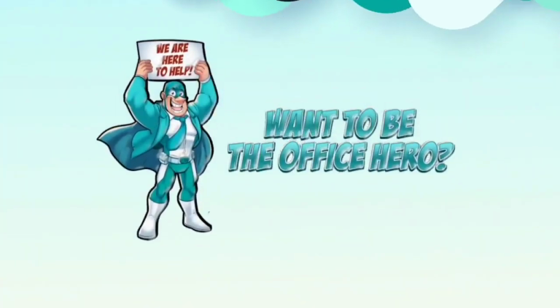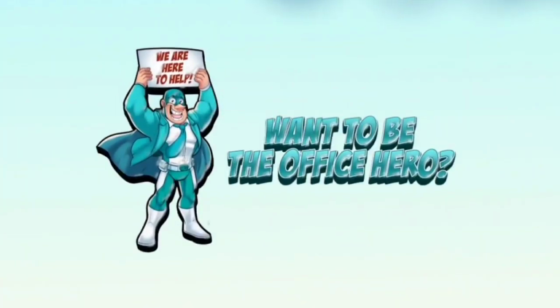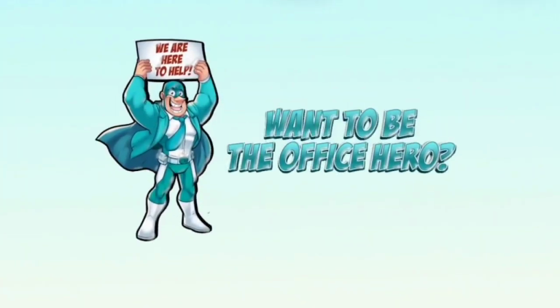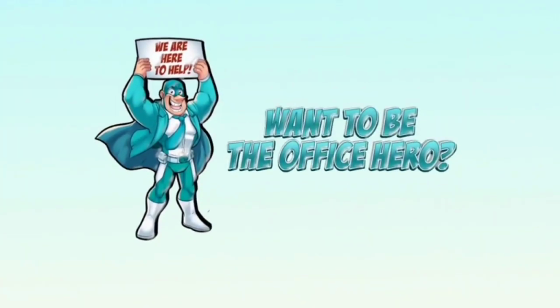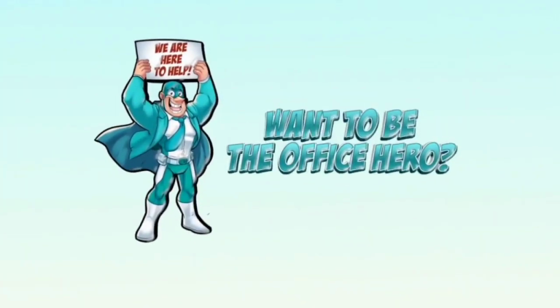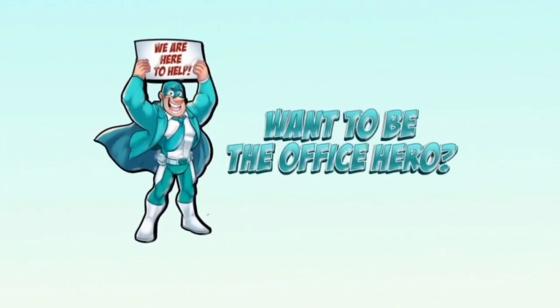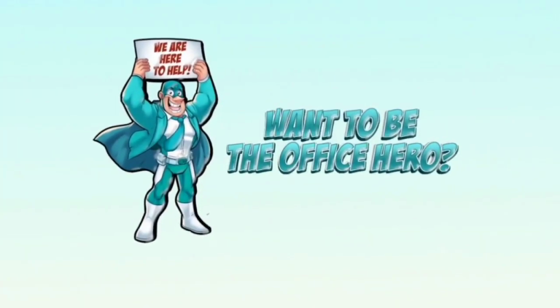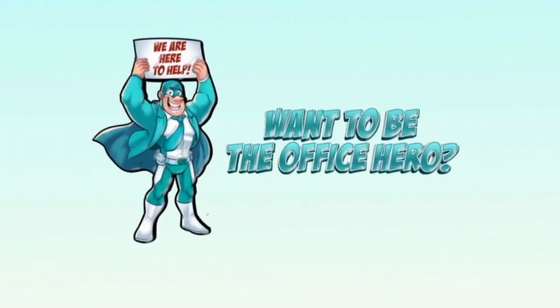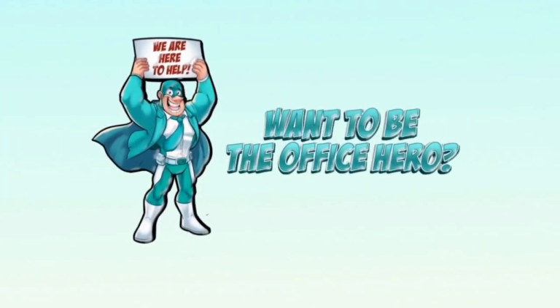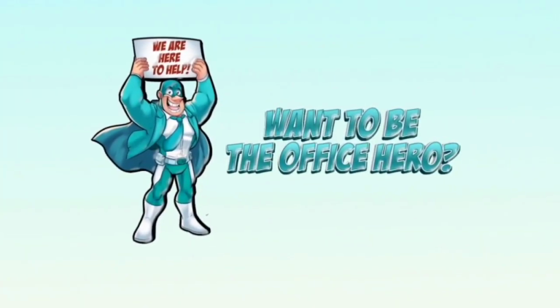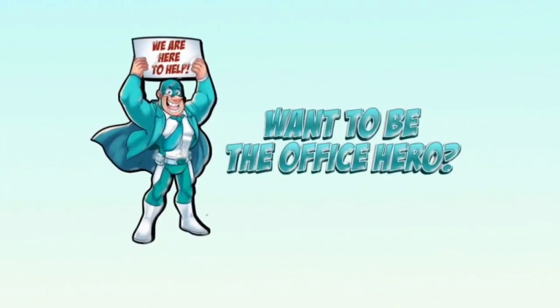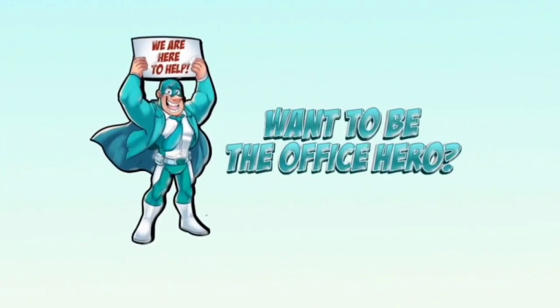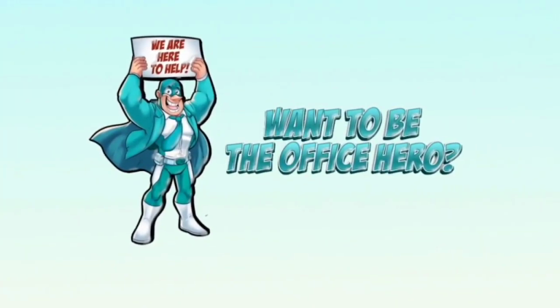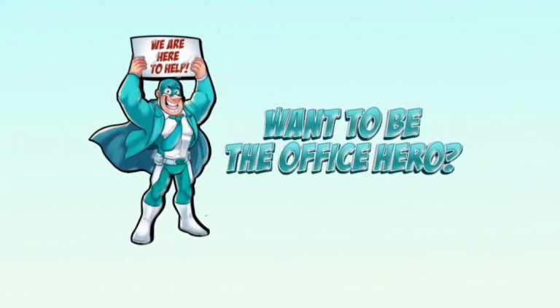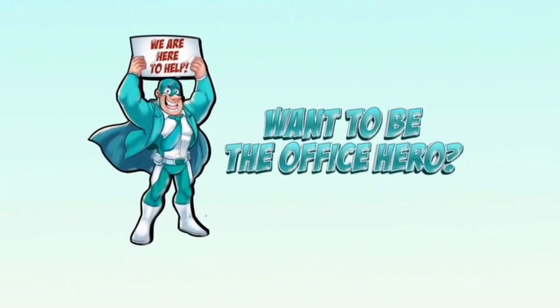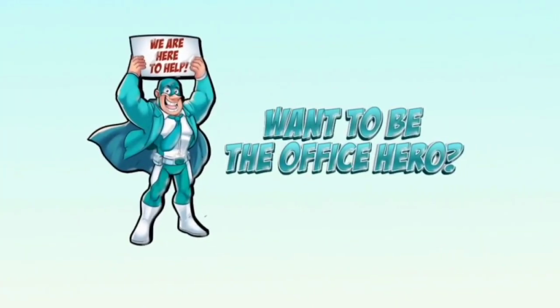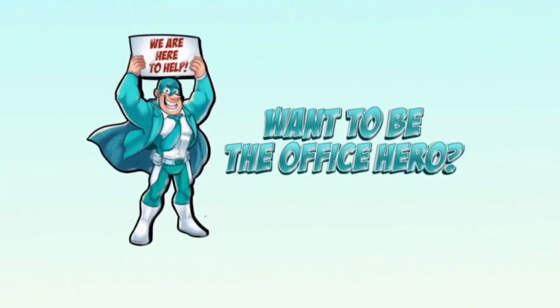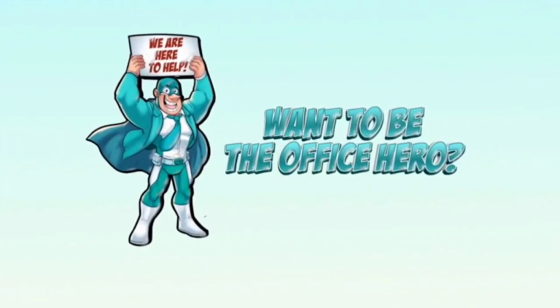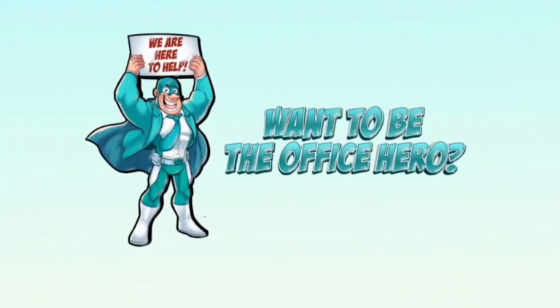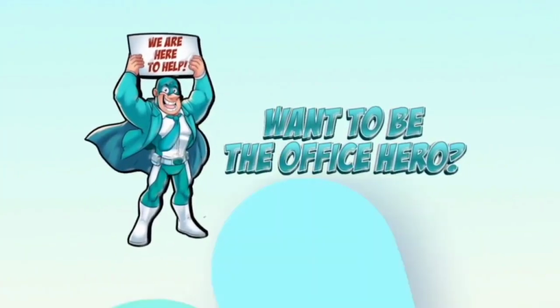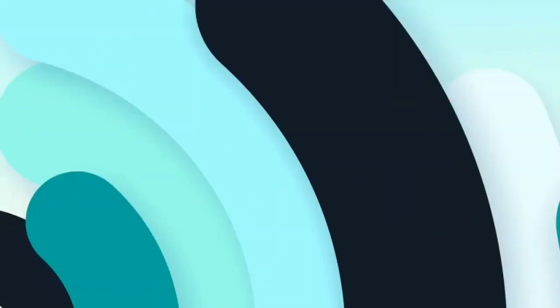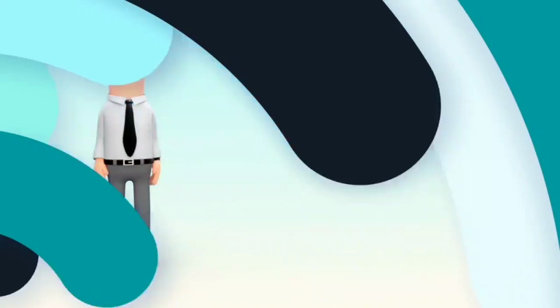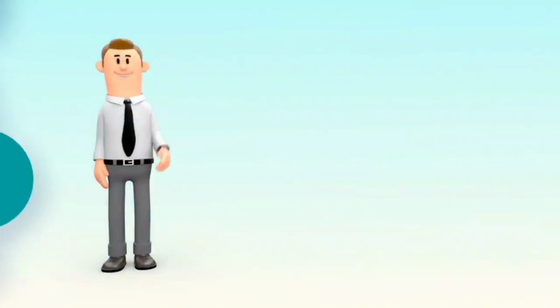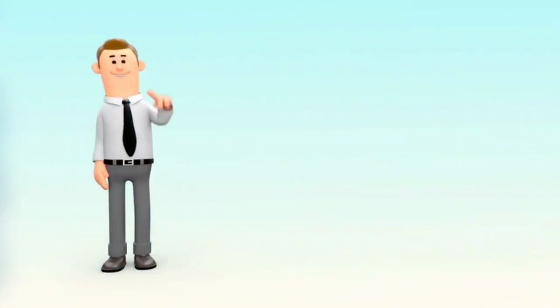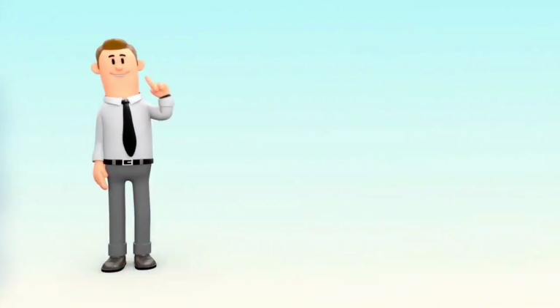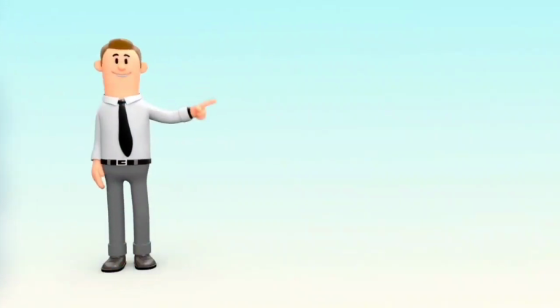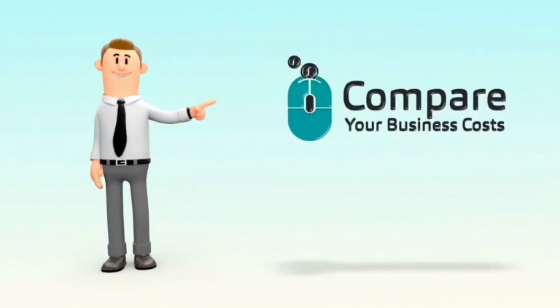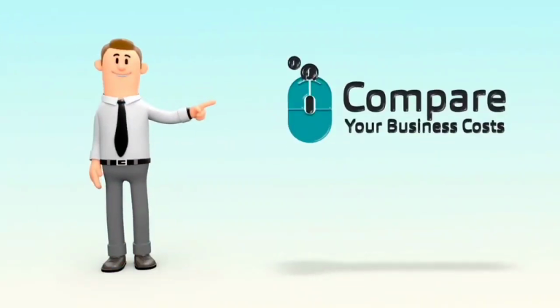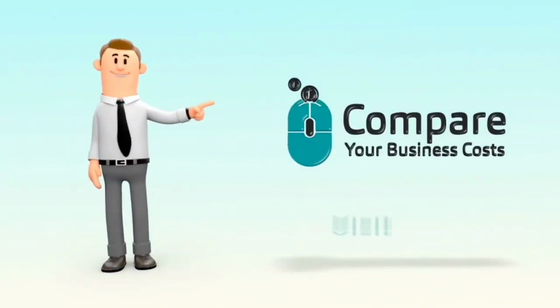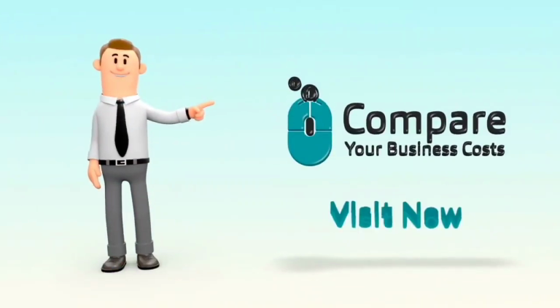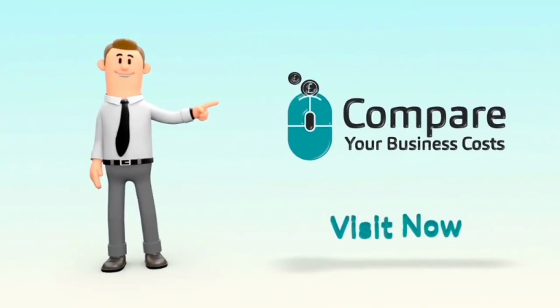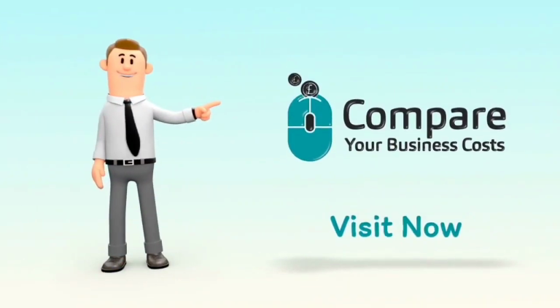We hope this video was helpful. If you want to be the office hero, visit Compare Your Business Costs today. Like this video and subscribe to our channel for more updates.